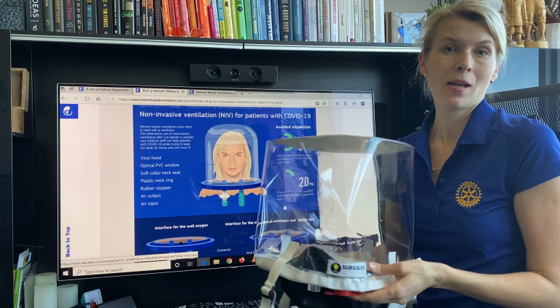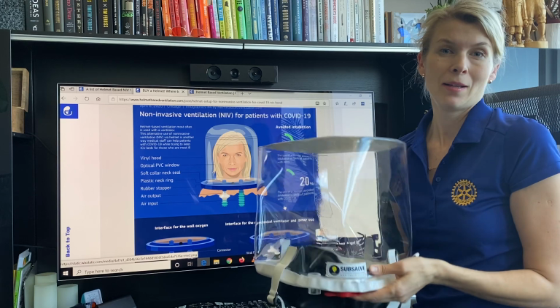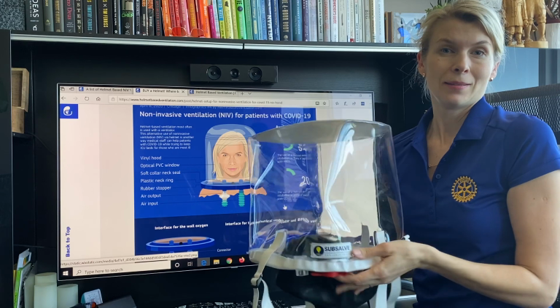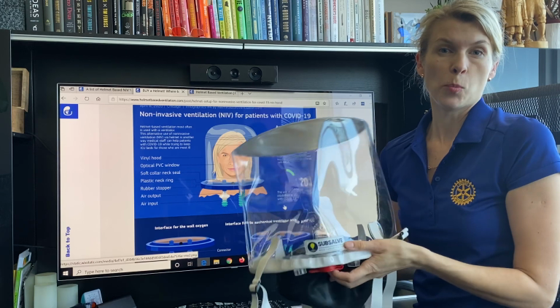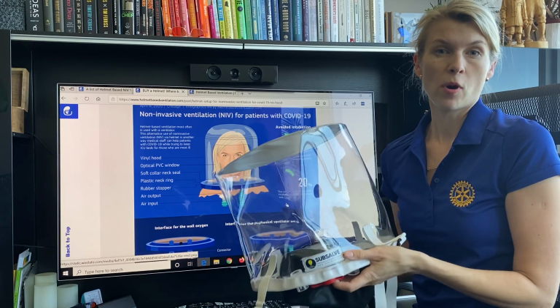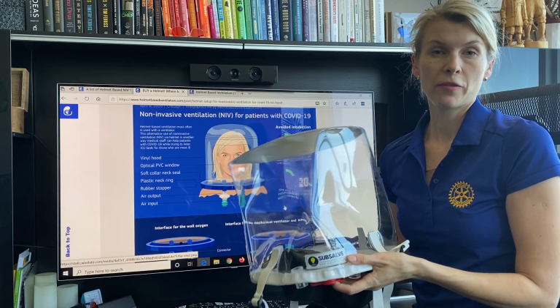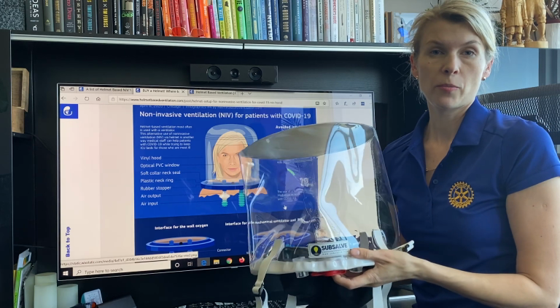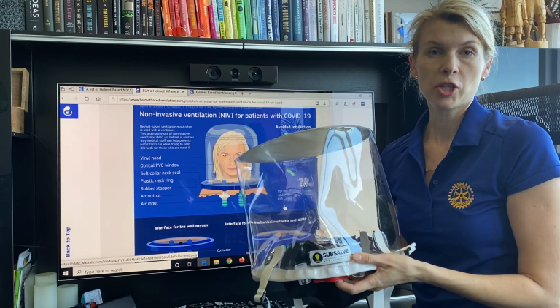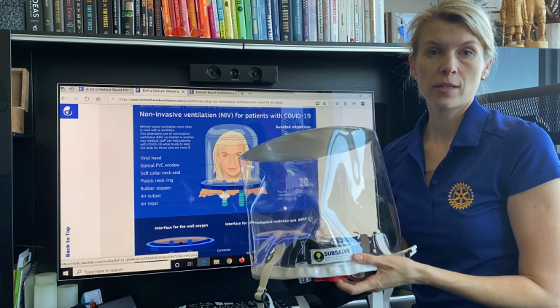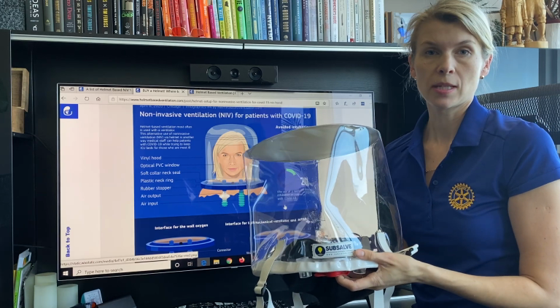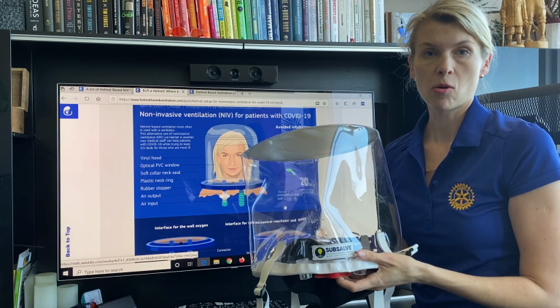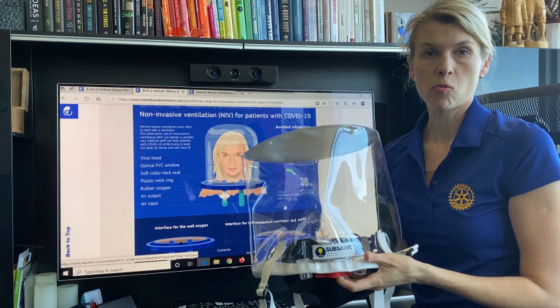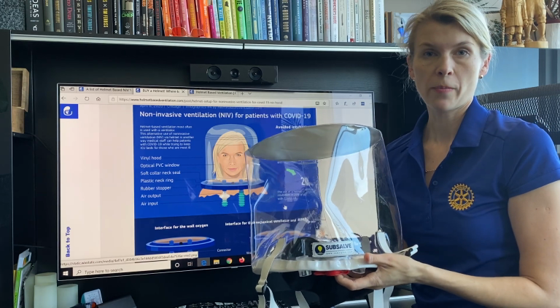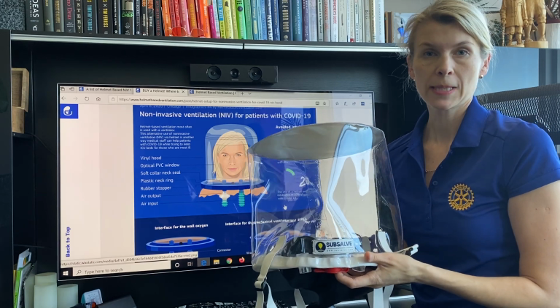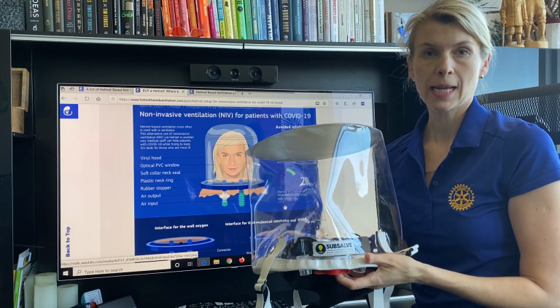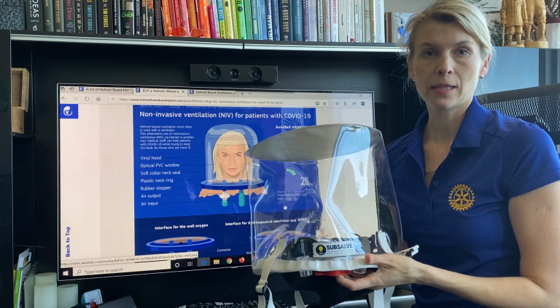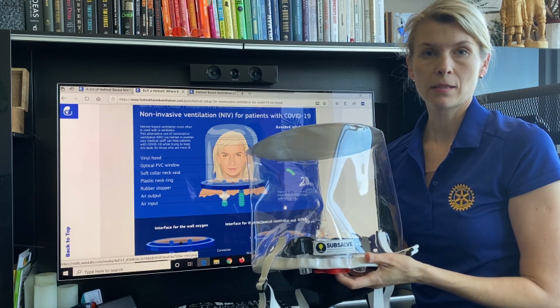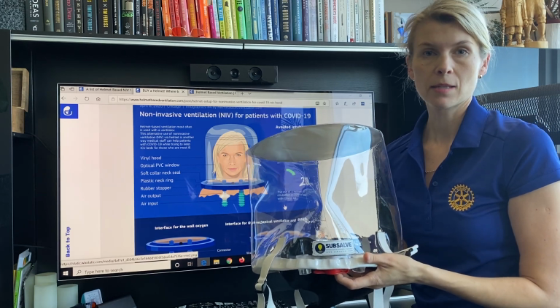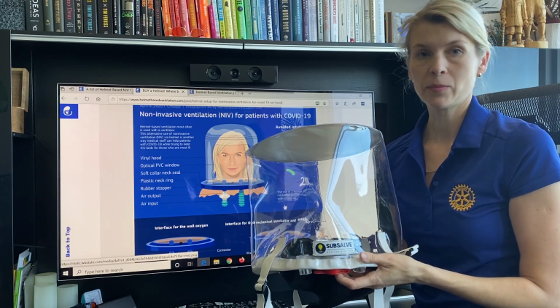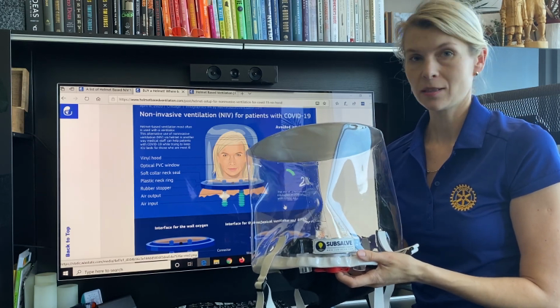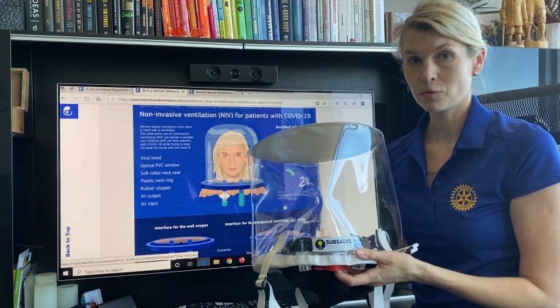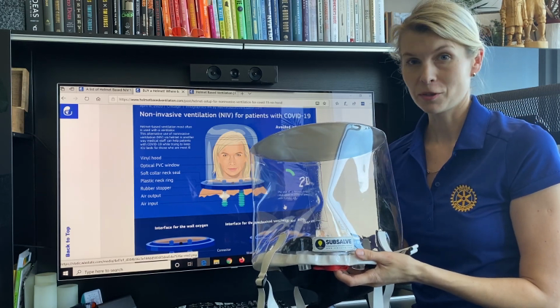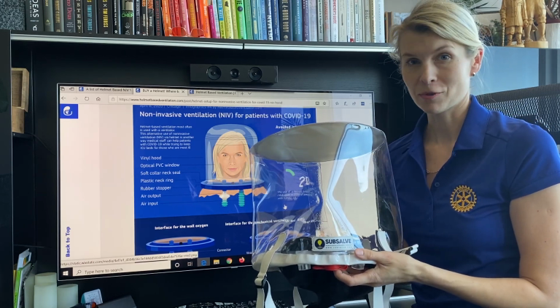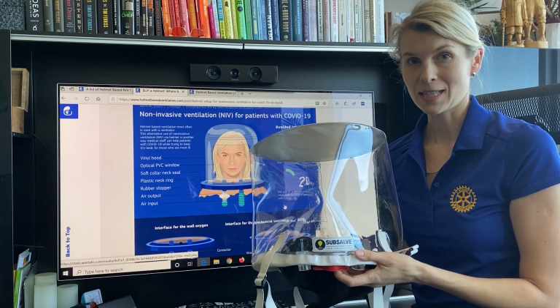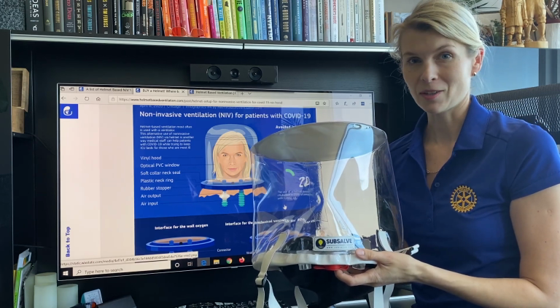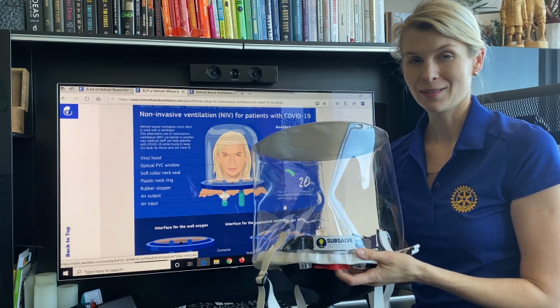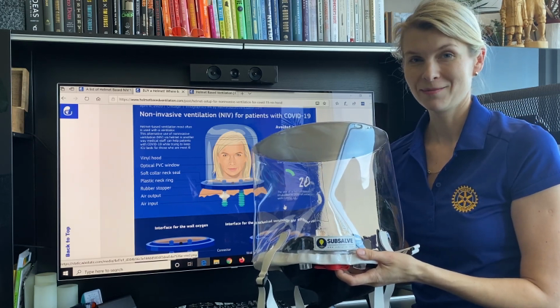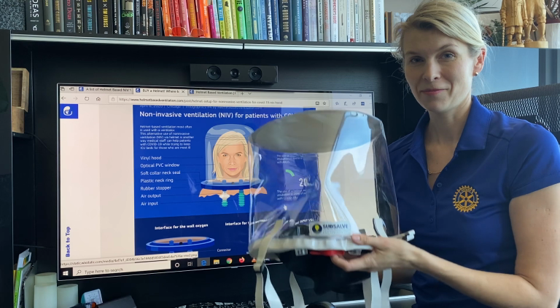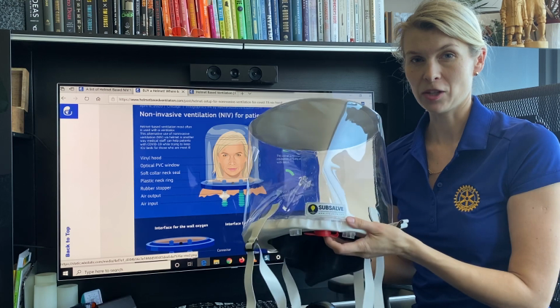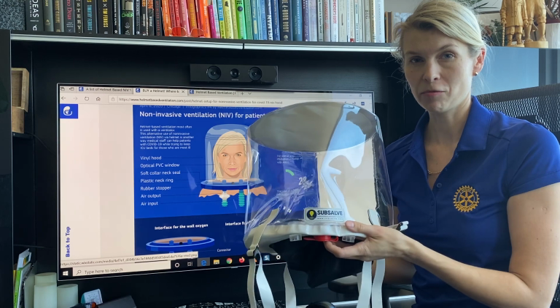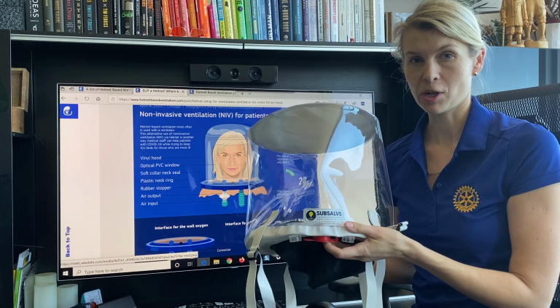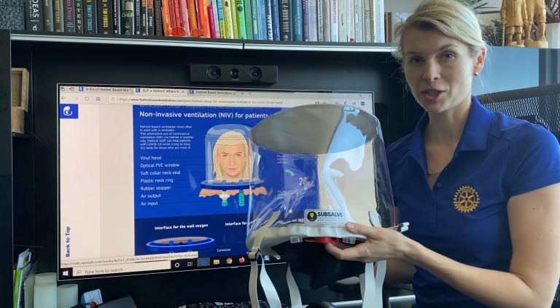More information is on our website, which is updated 24/7. Thank you for watching.